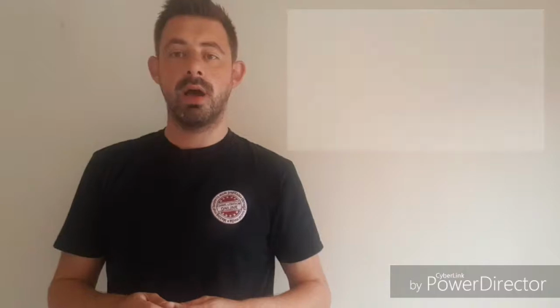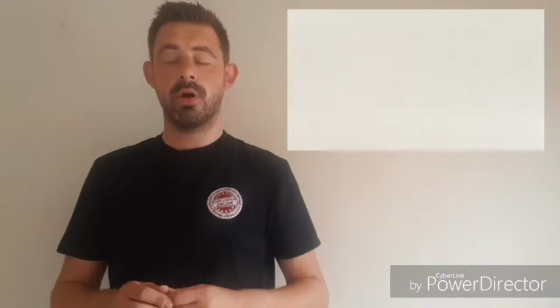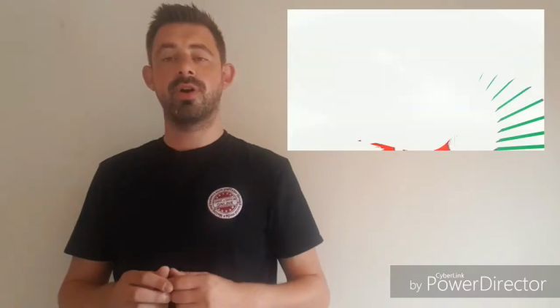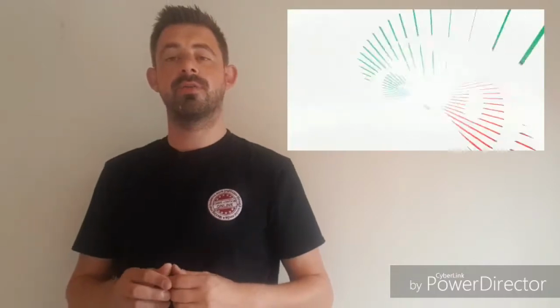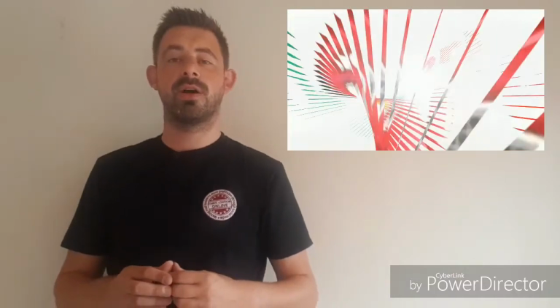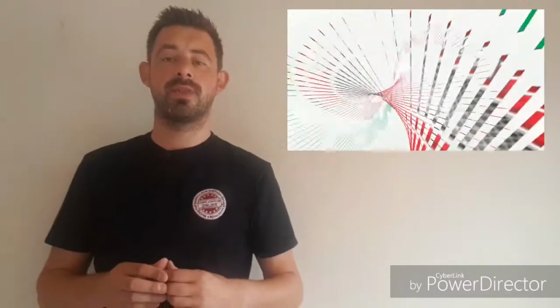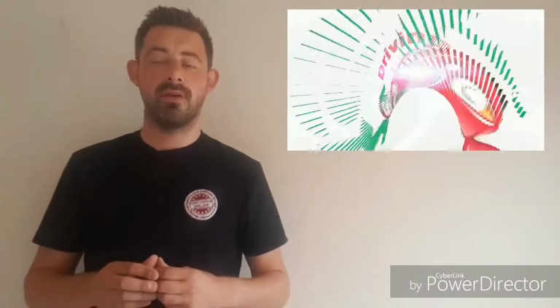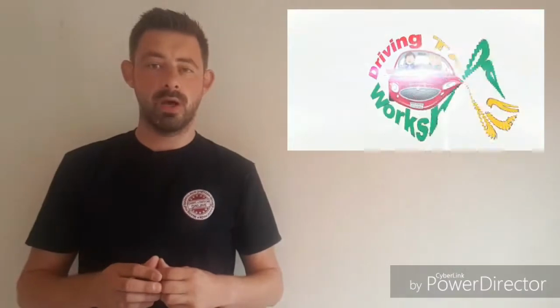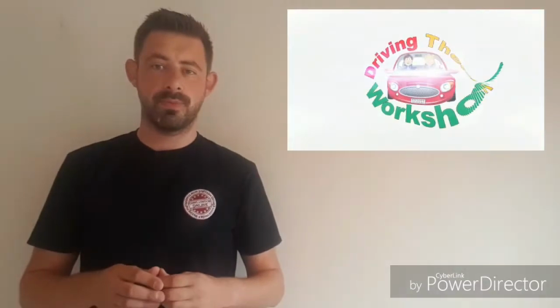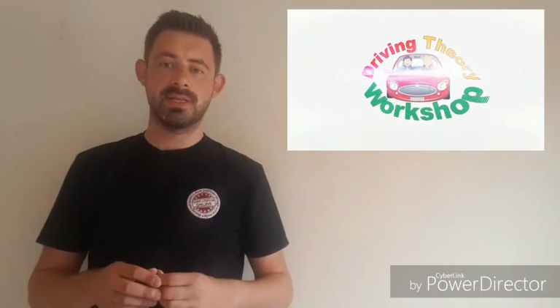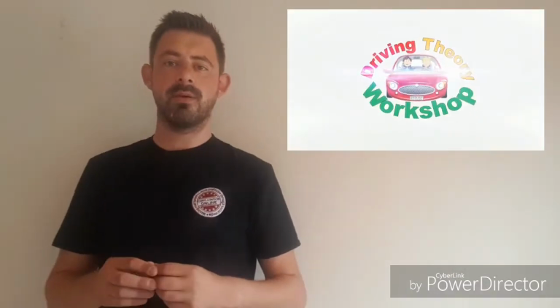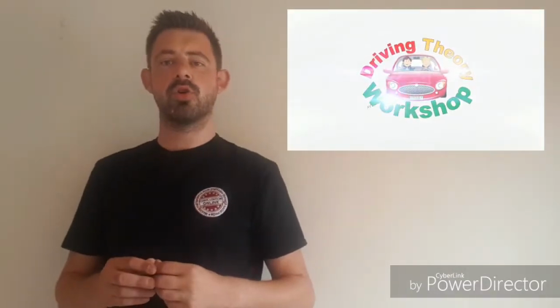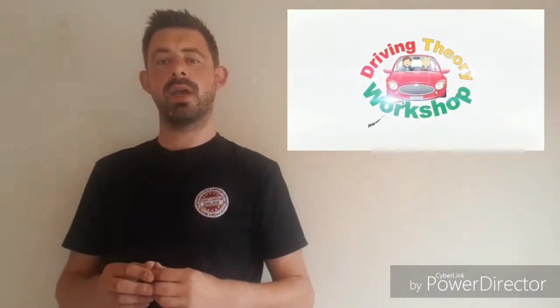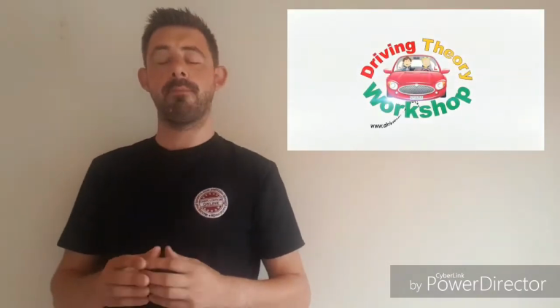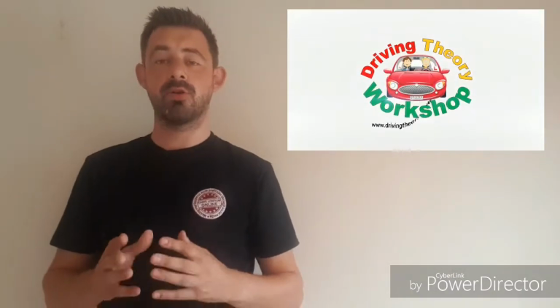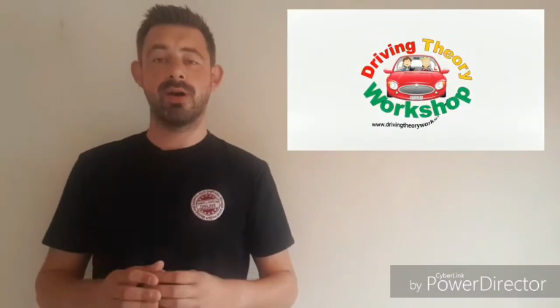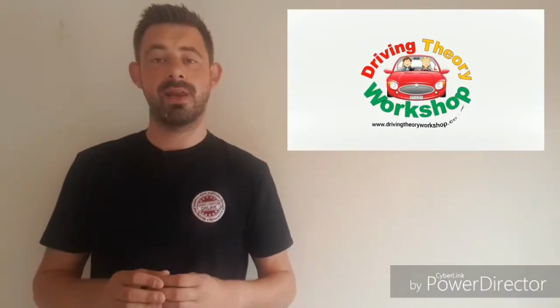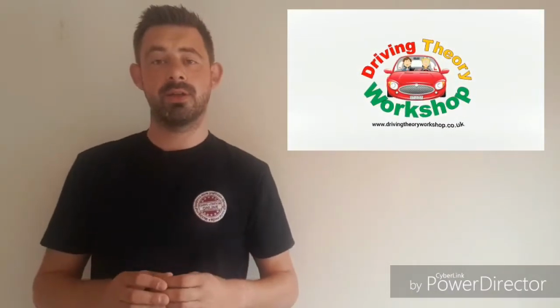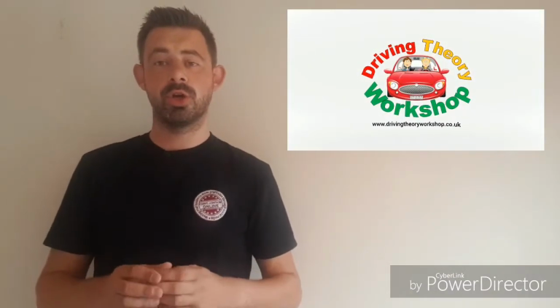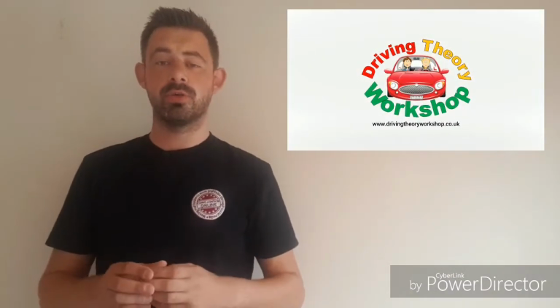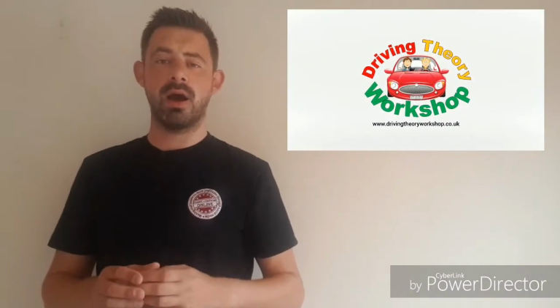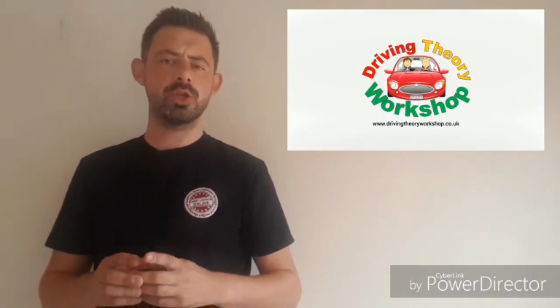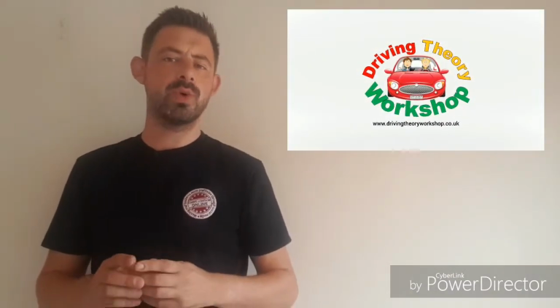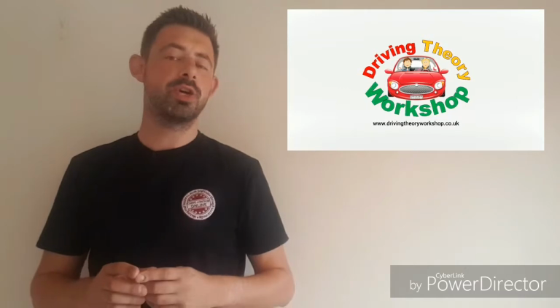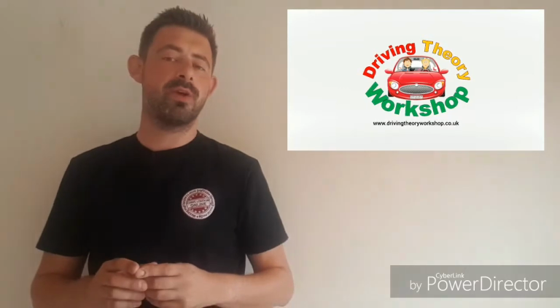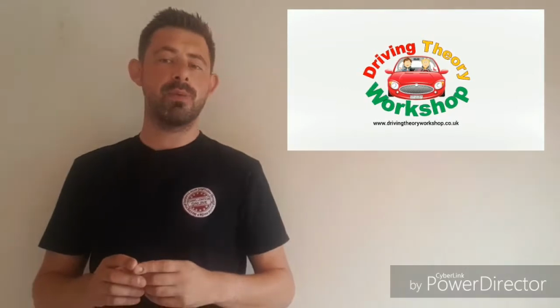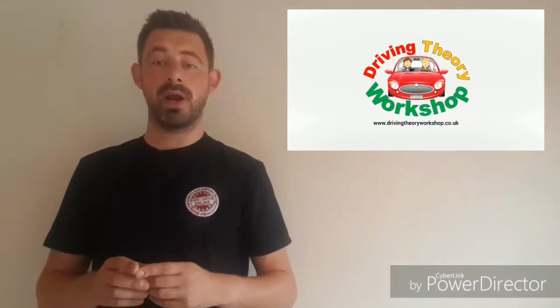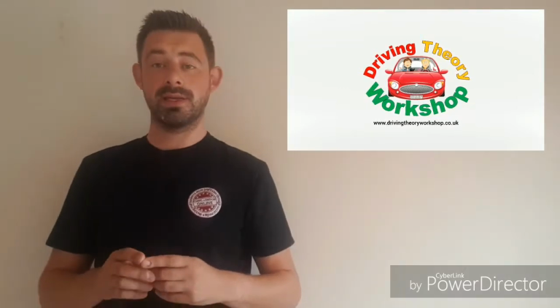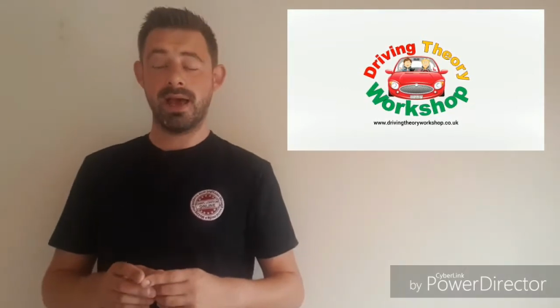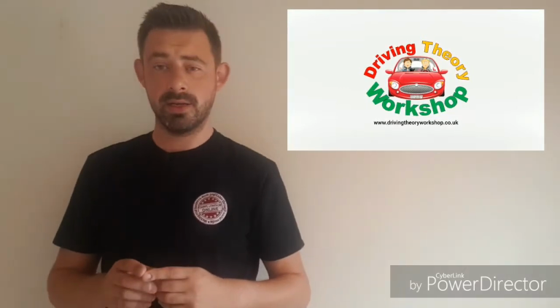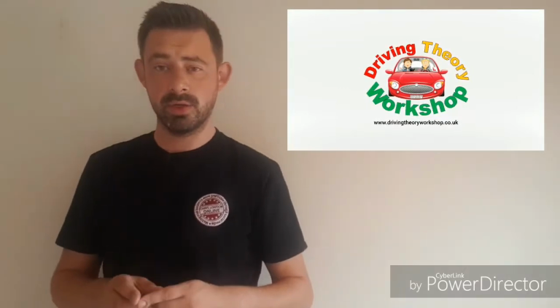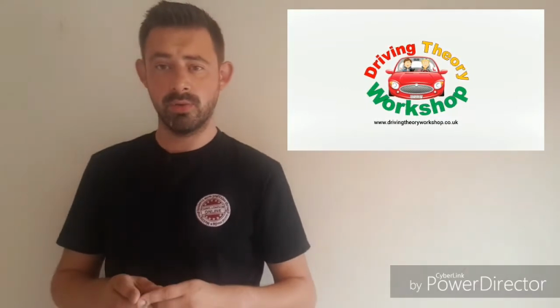Hi everyone, Chris from the Driving Theory Workshop. Today I'm talking about driving in tunnels — specifically, what should we do if we break down in a tunnel?